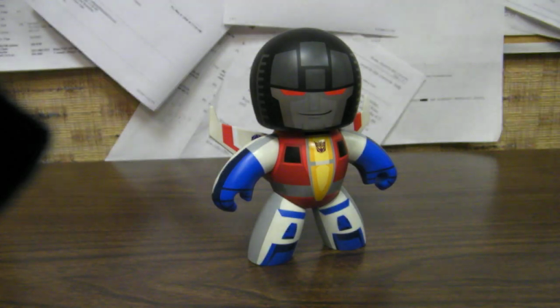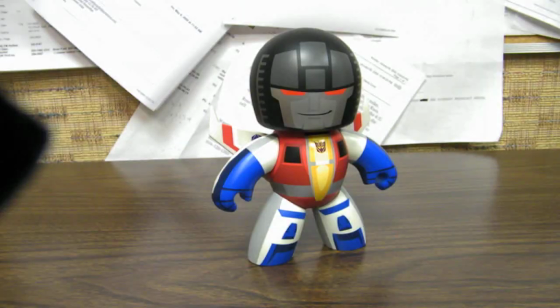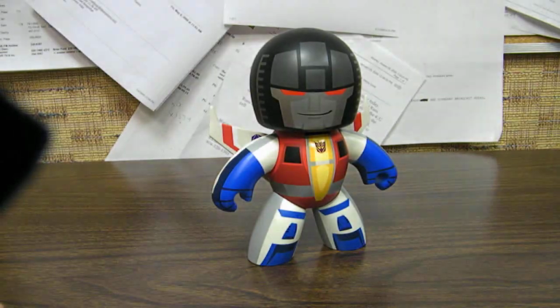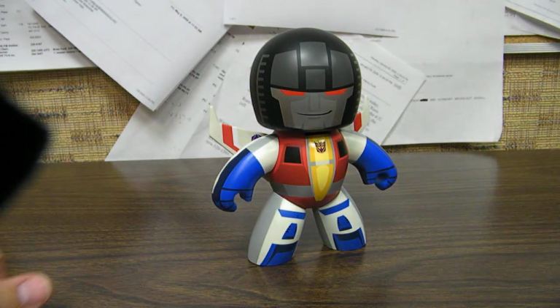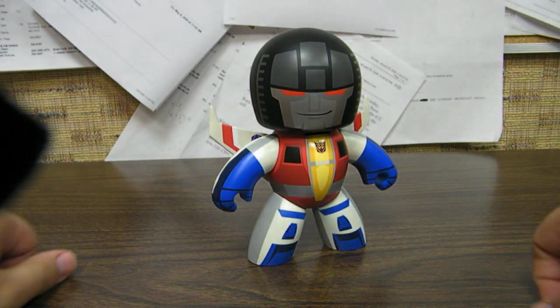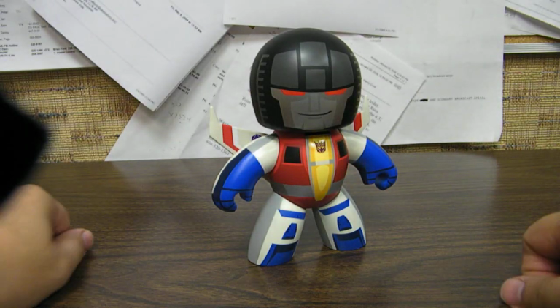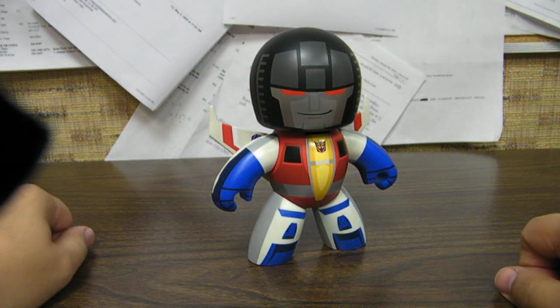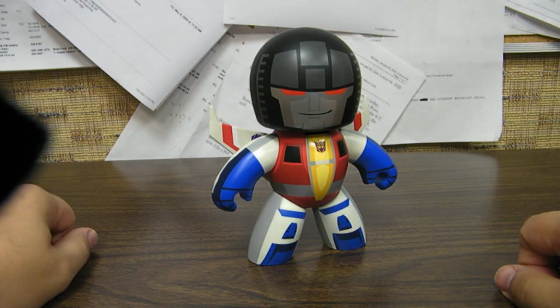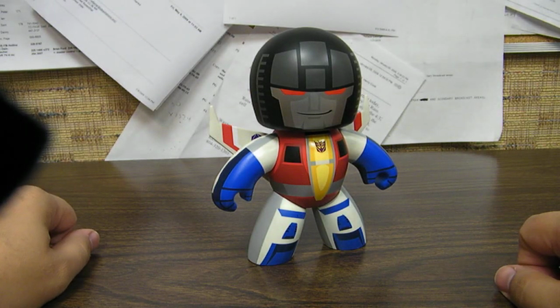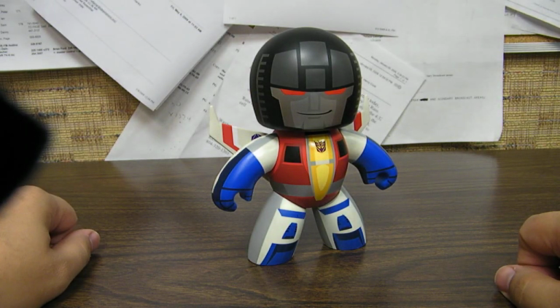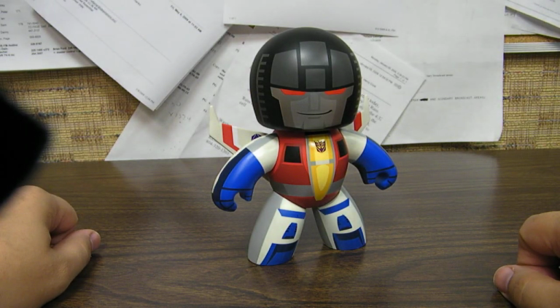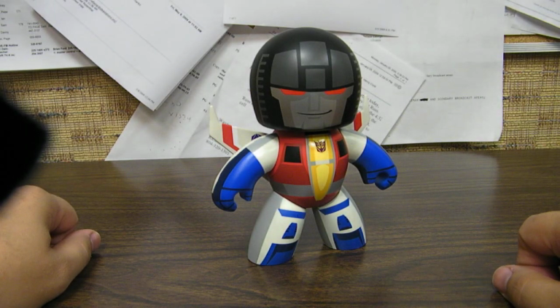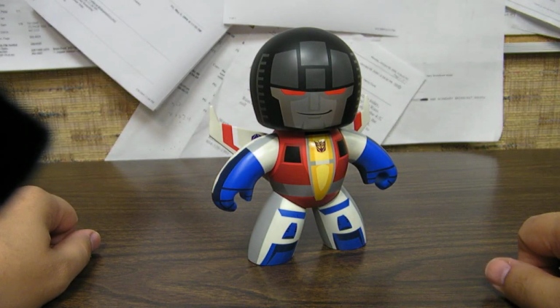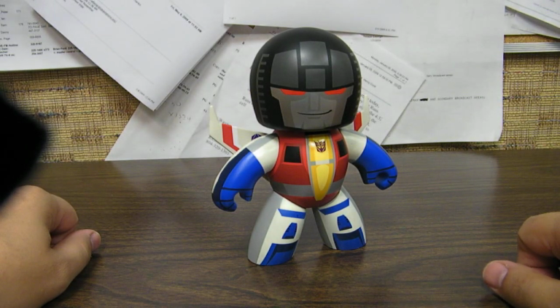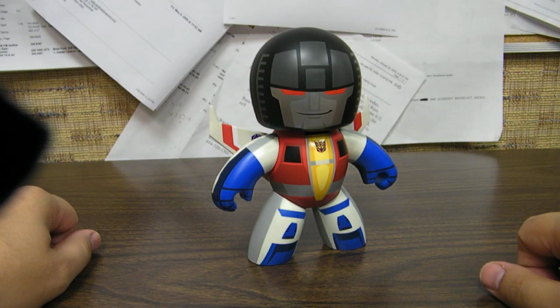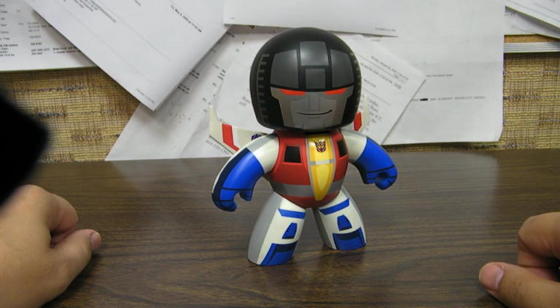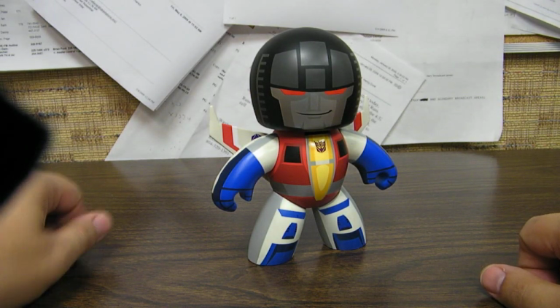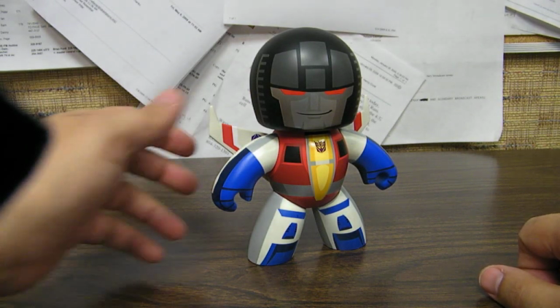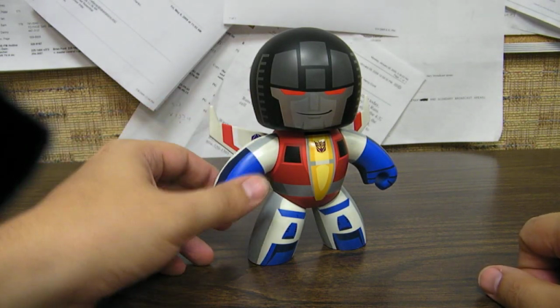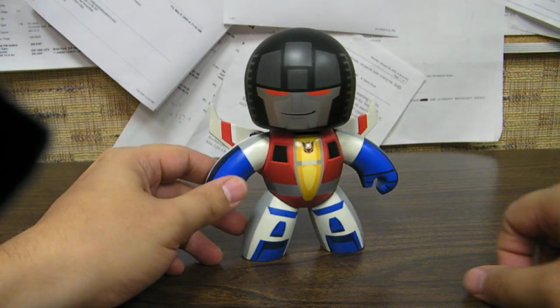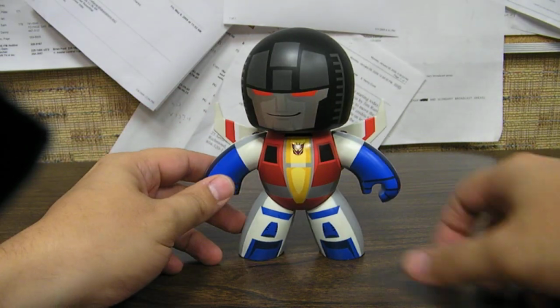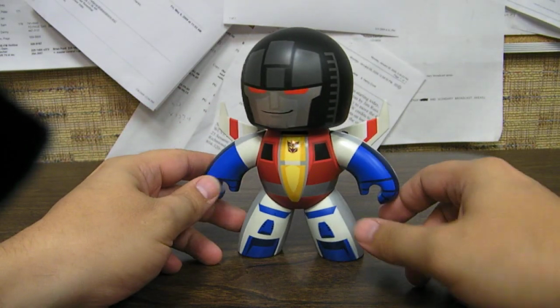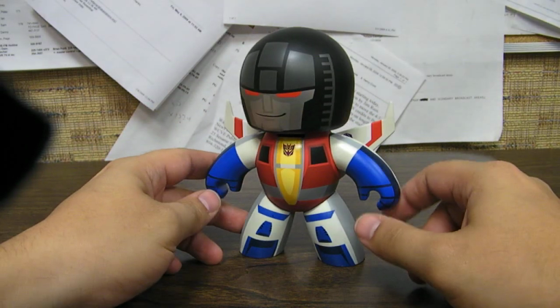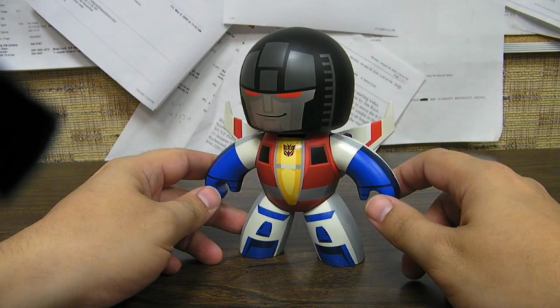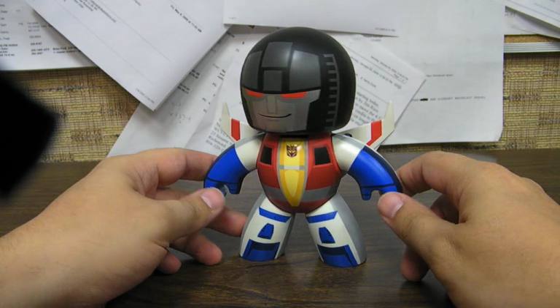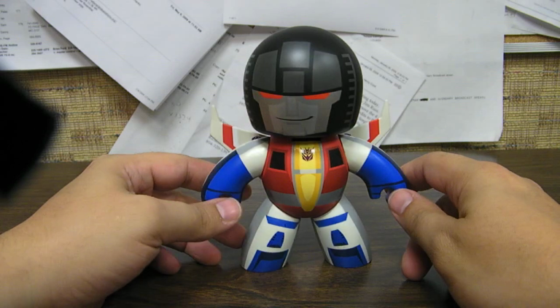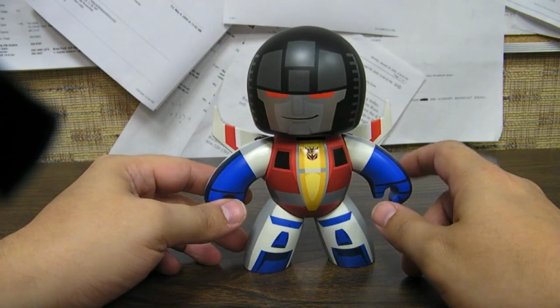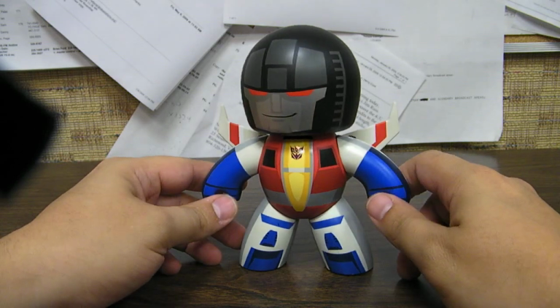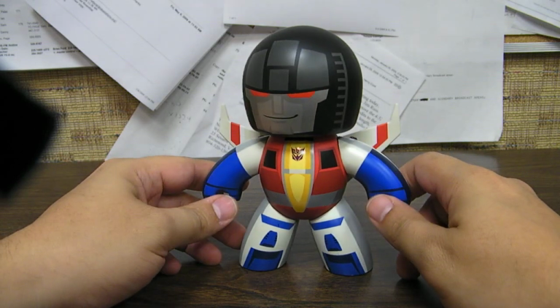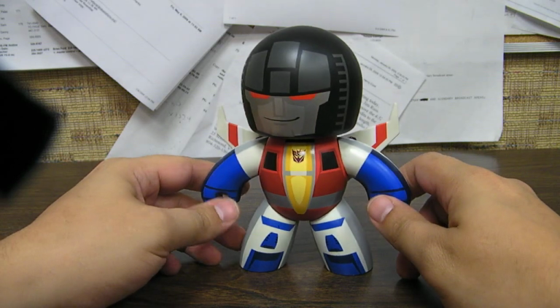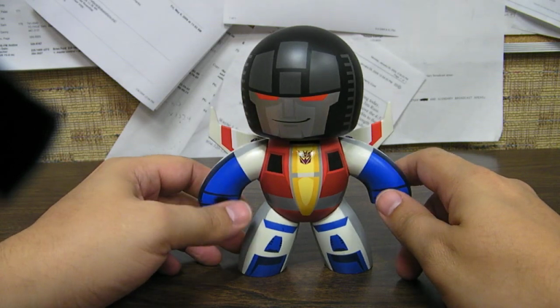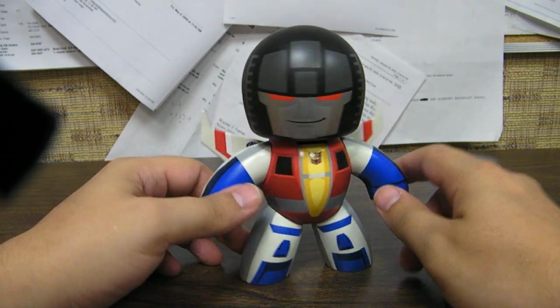This is the video review for Transformers Mighty Mugs Starscream. As you can see, he's the standard Mighty Mug body.